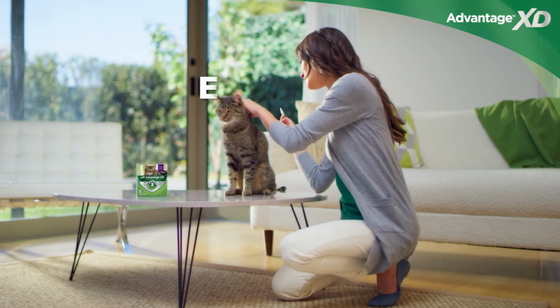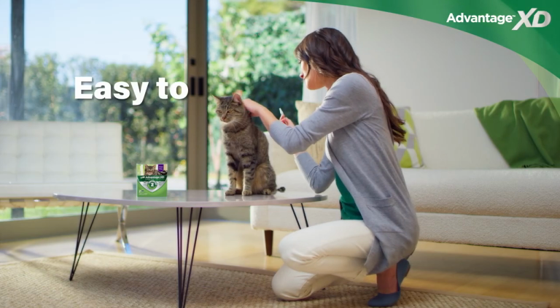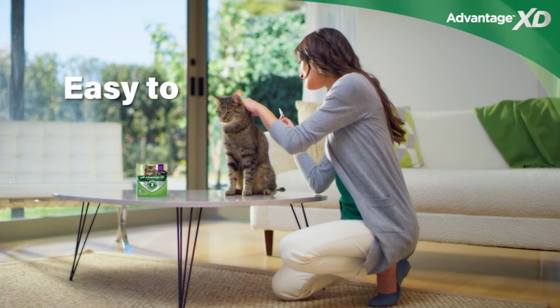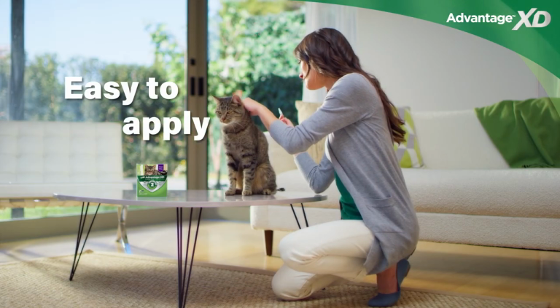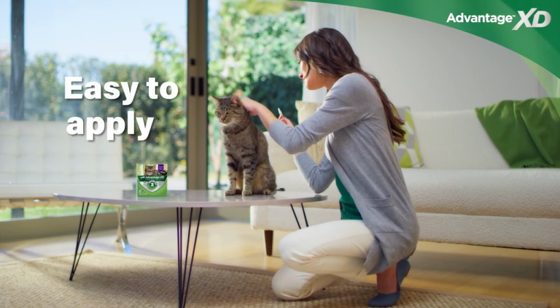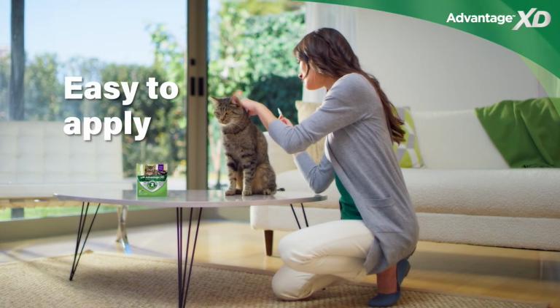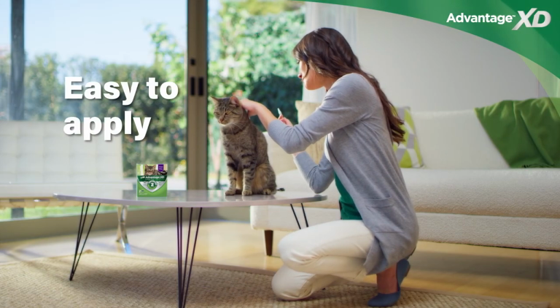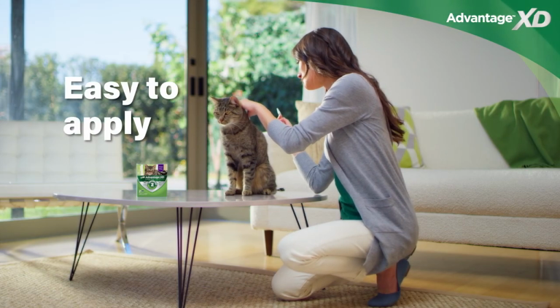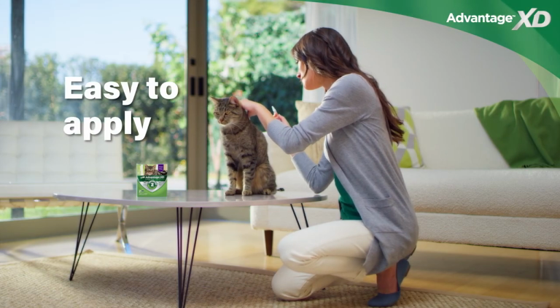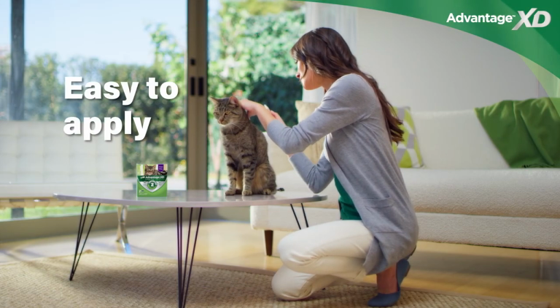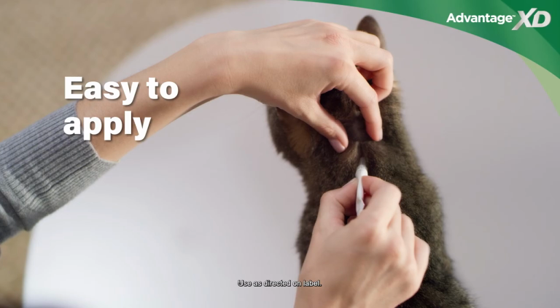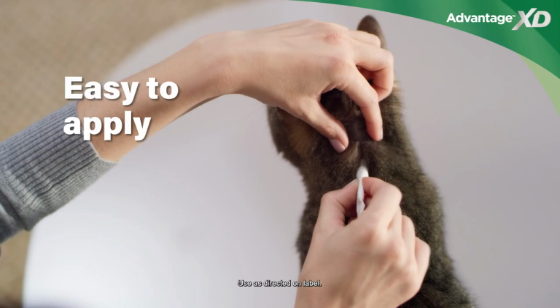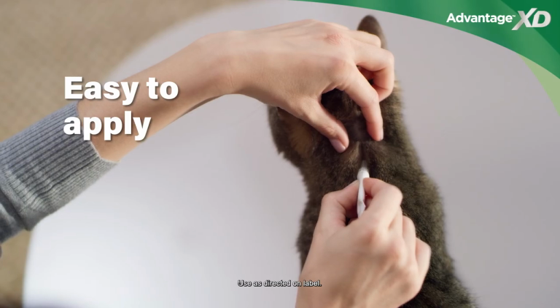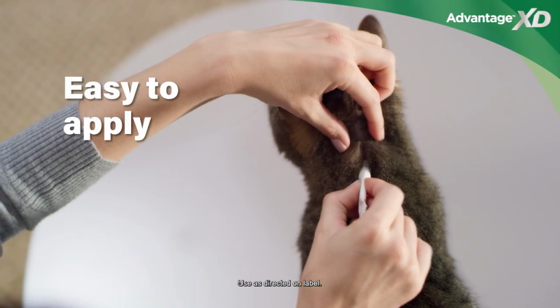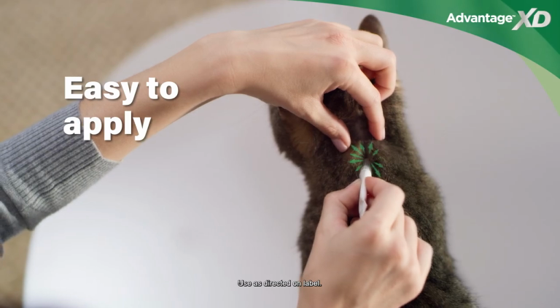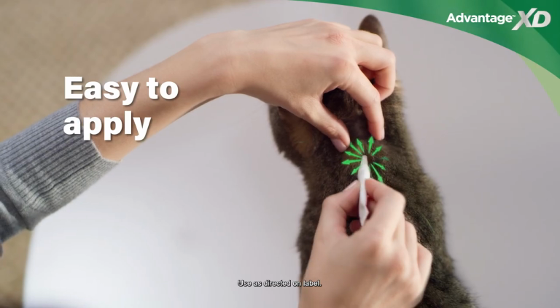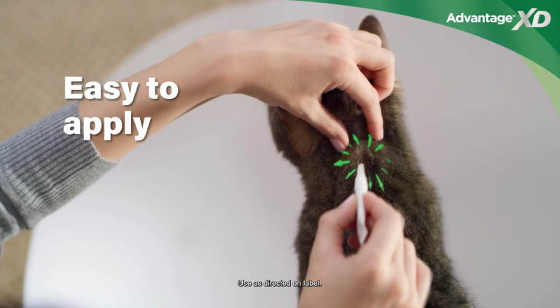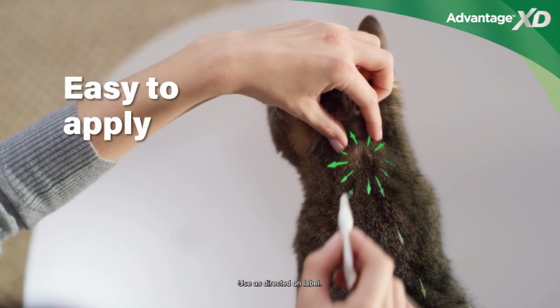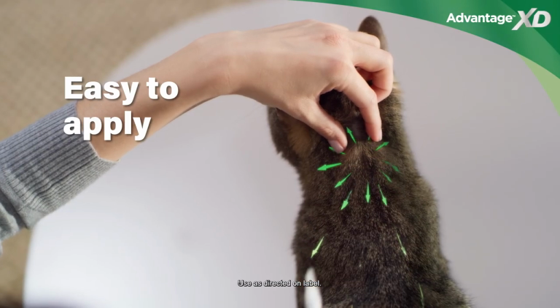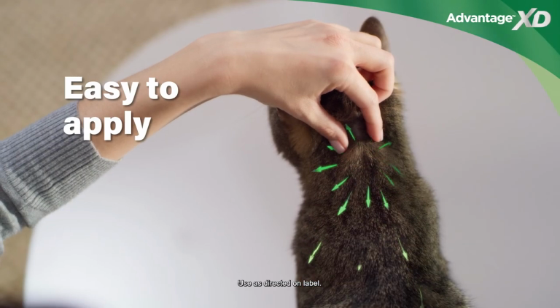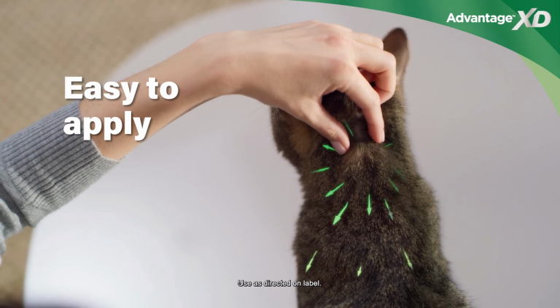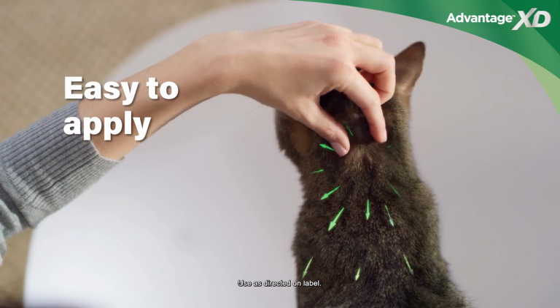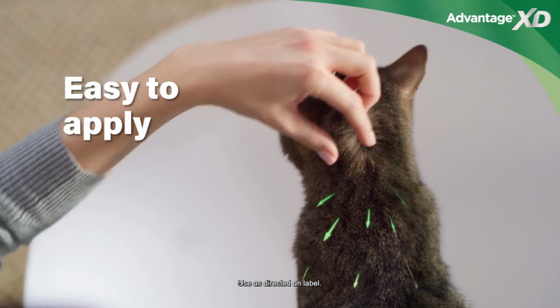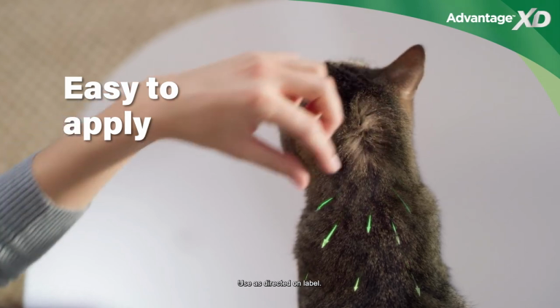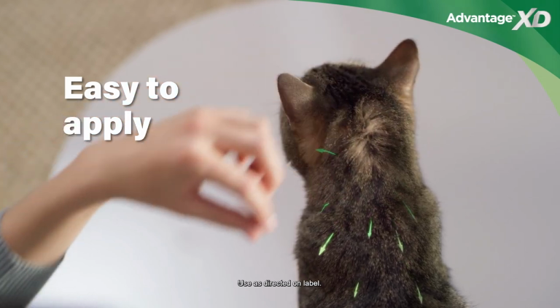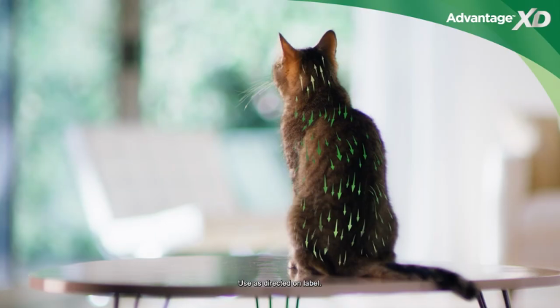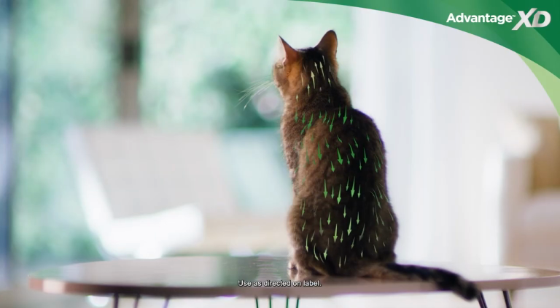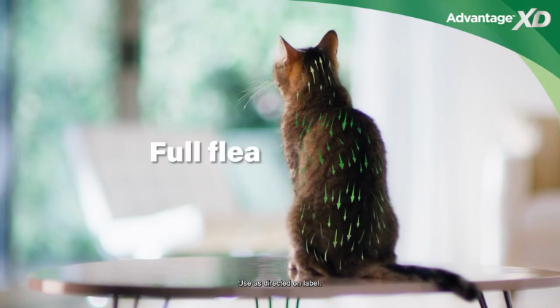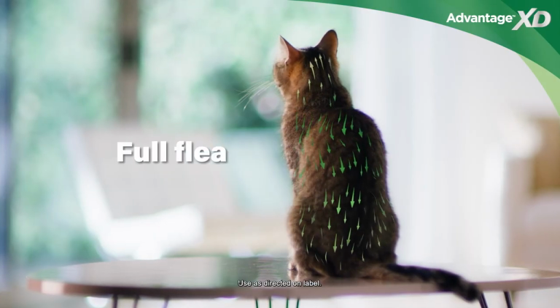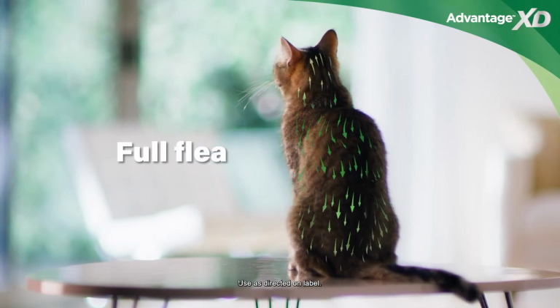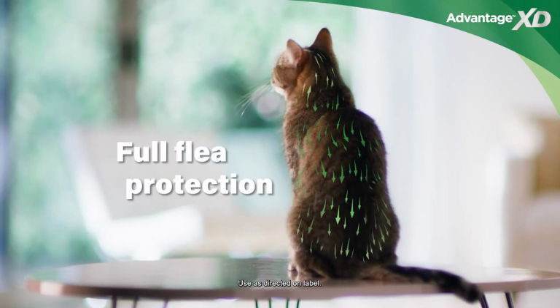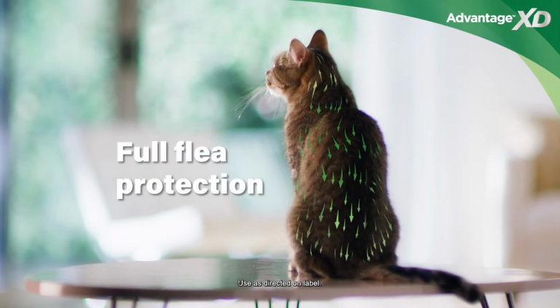It's easy to apply. For cats, just at the base of their head, for full flea protection.